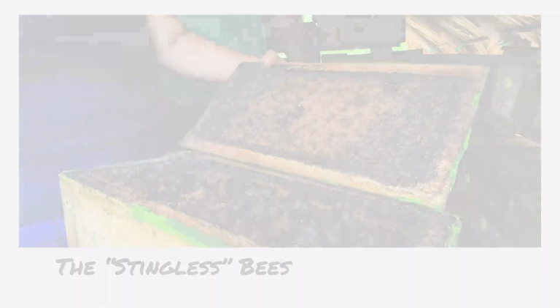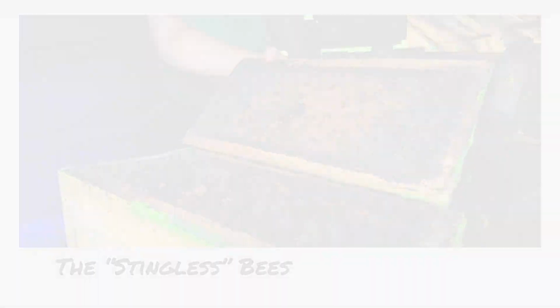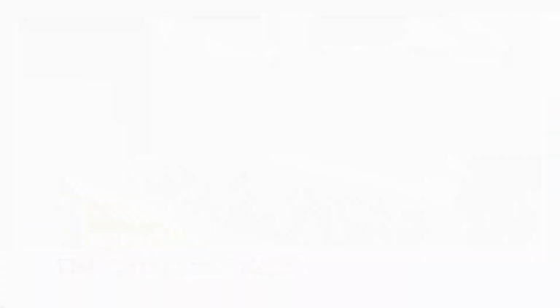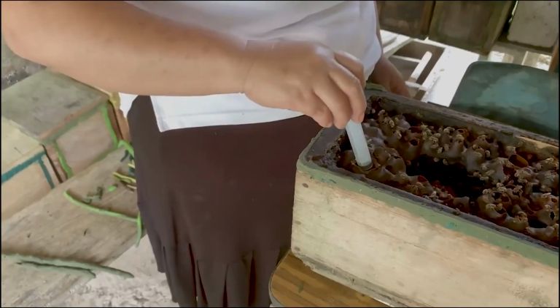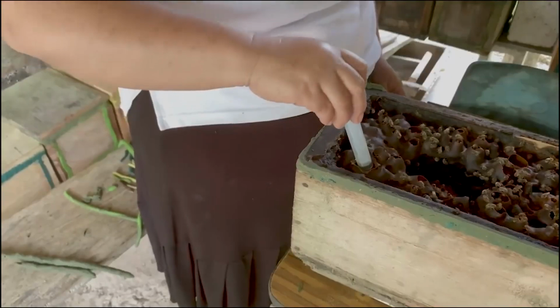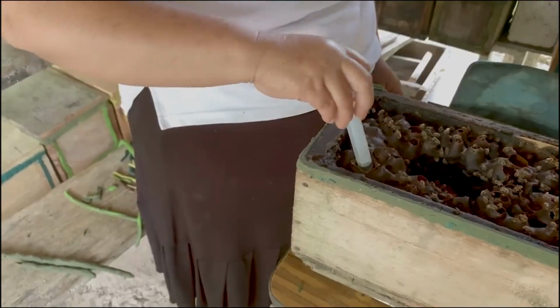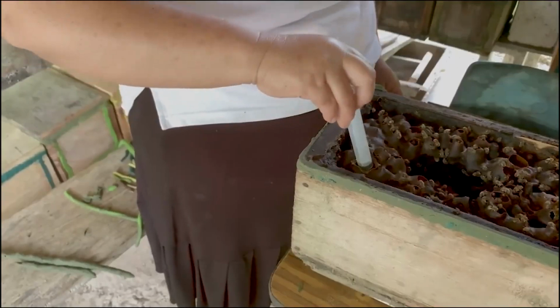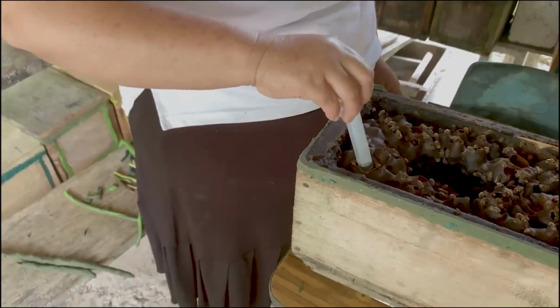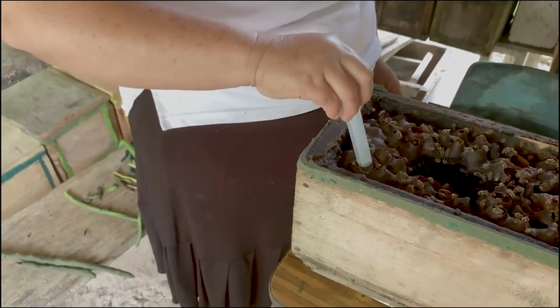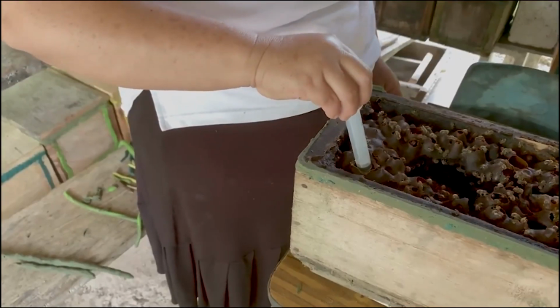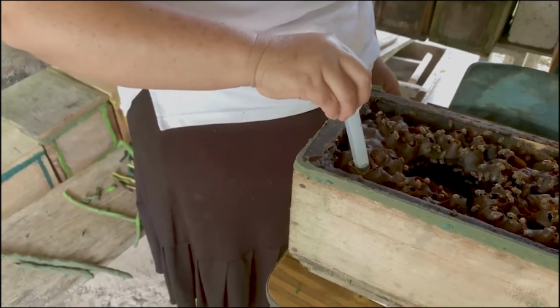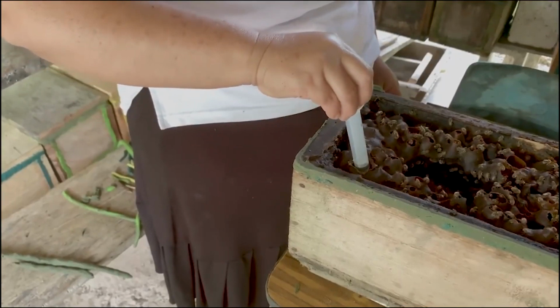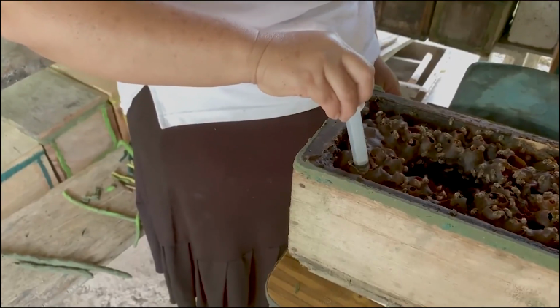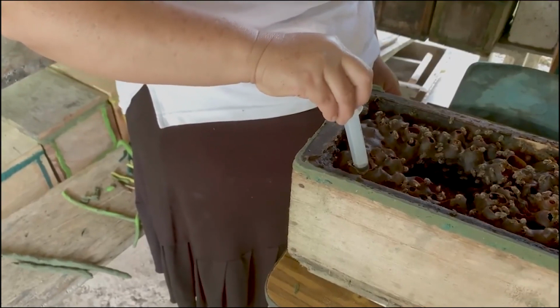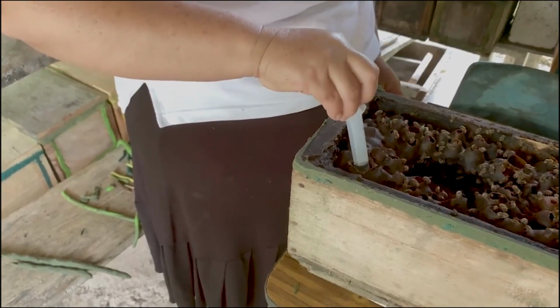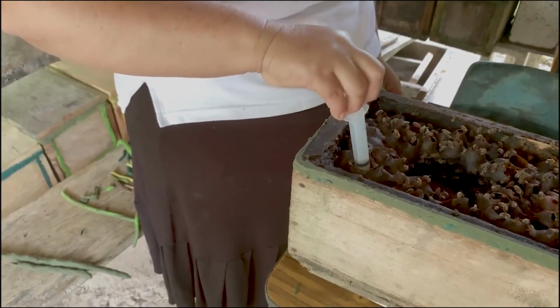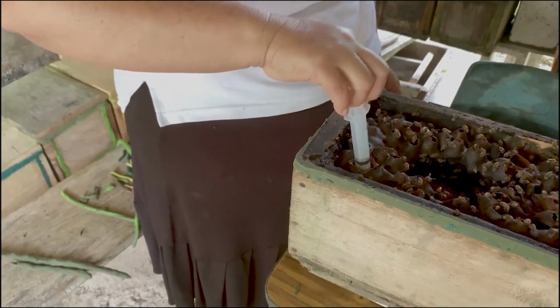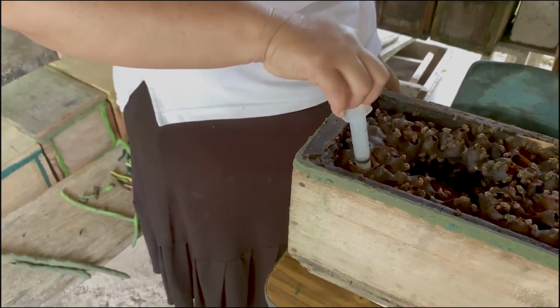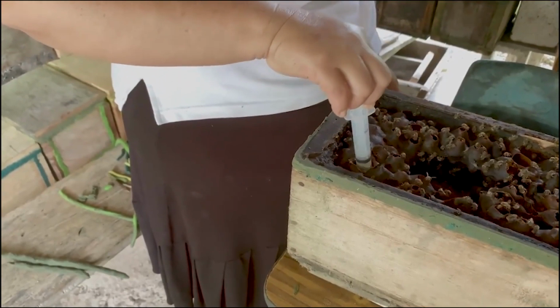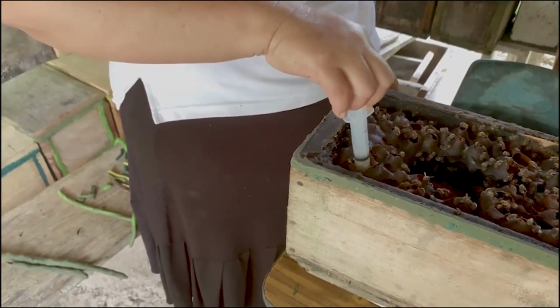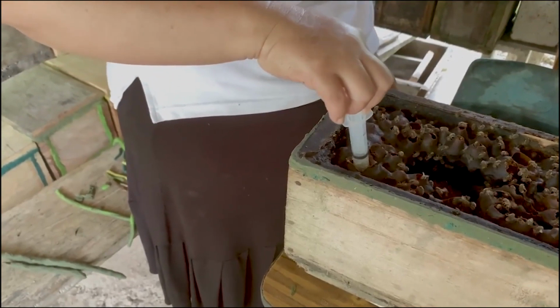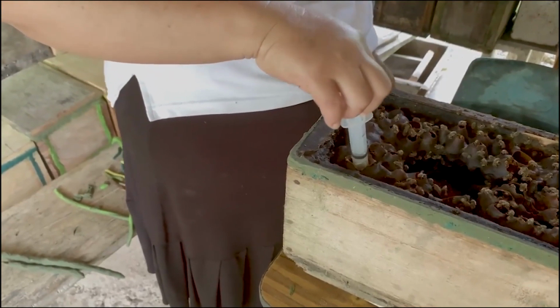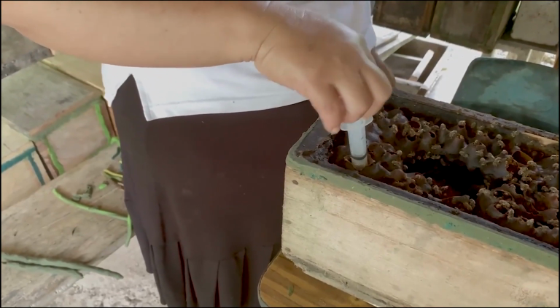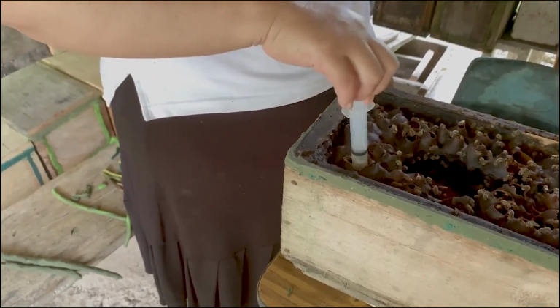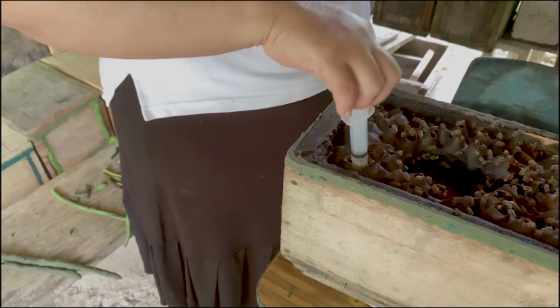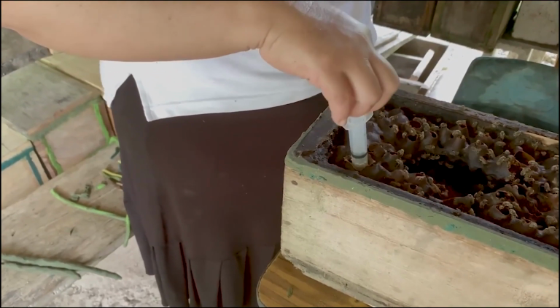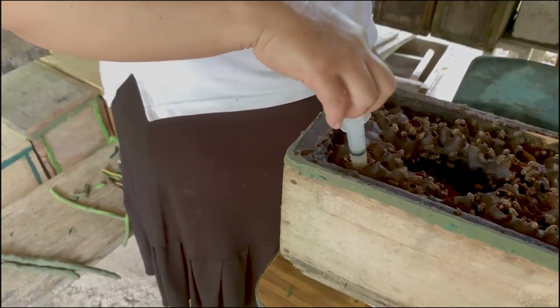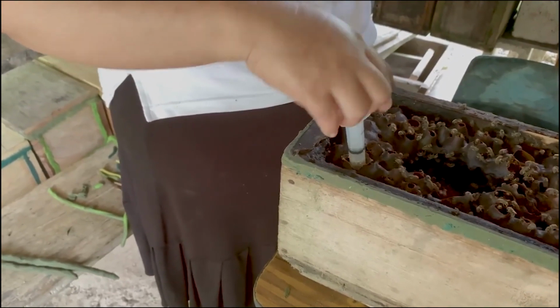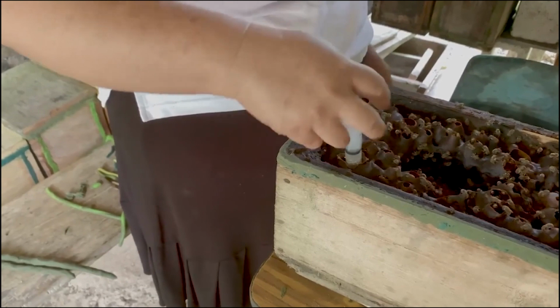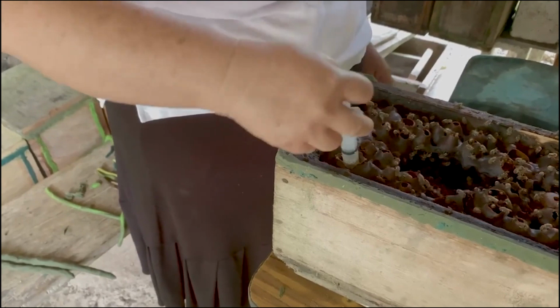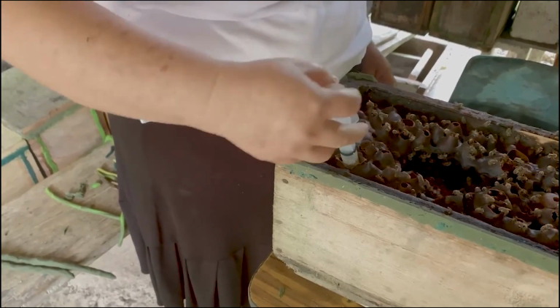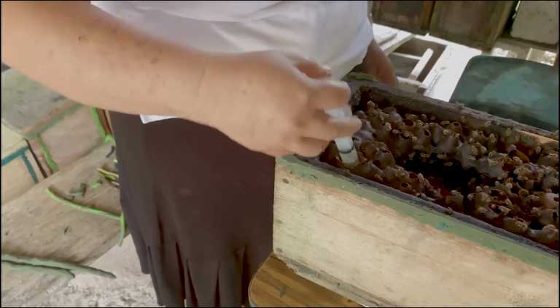The little pockets that look a little bit like volcanoes is where the honey is stored.